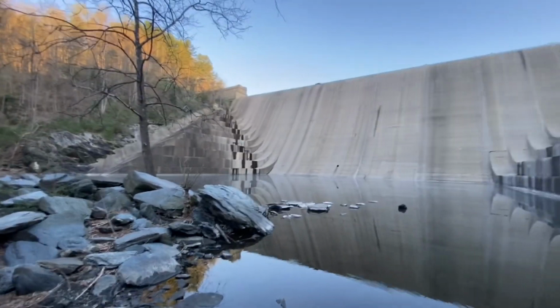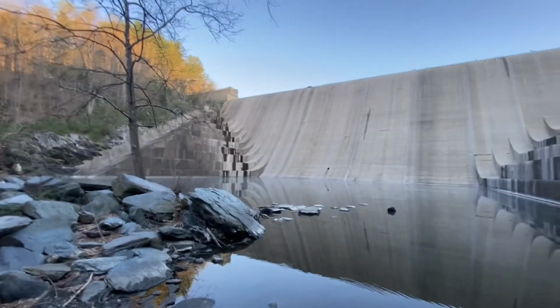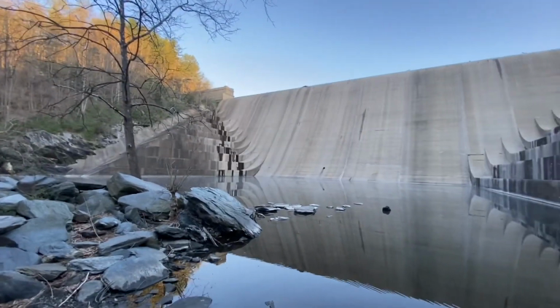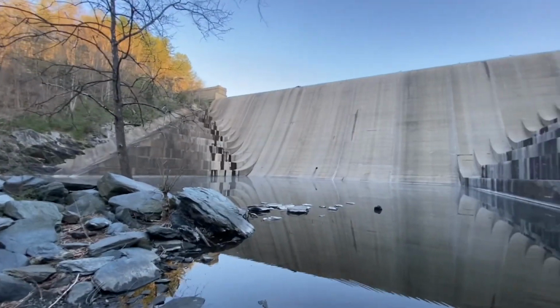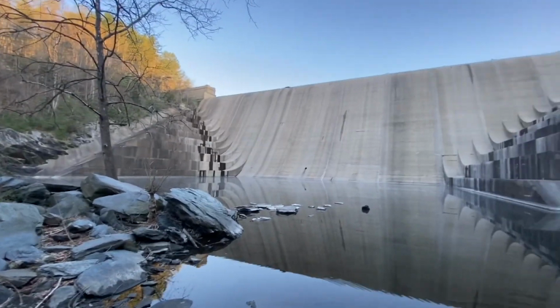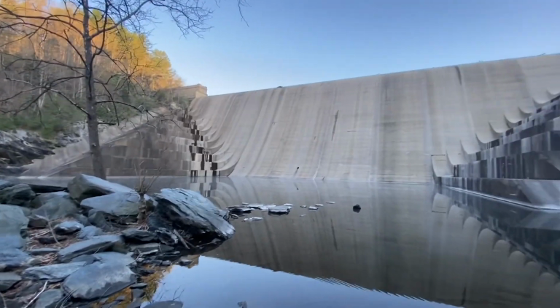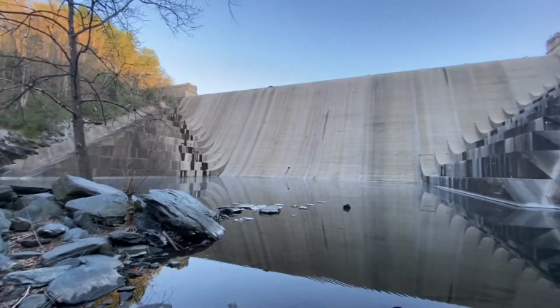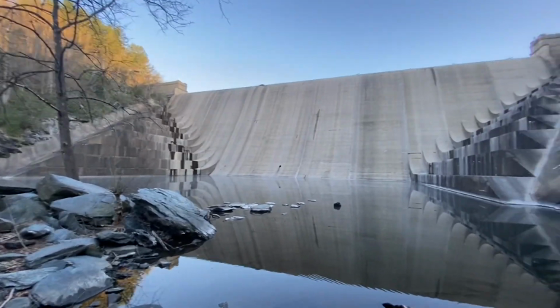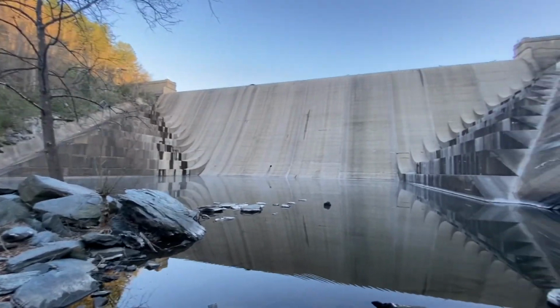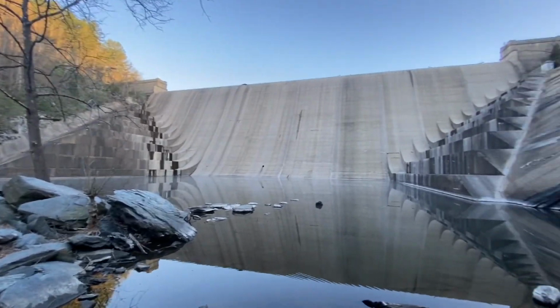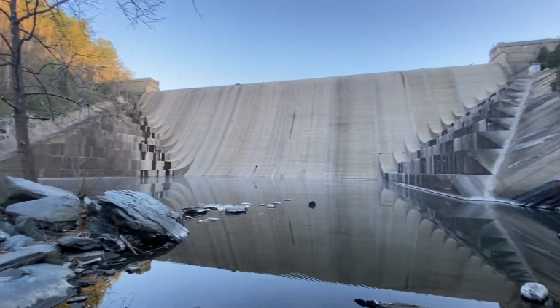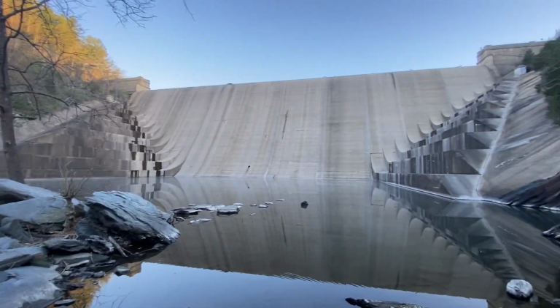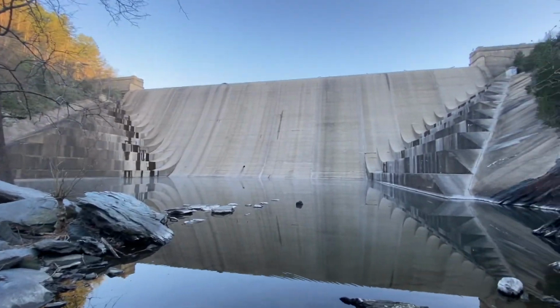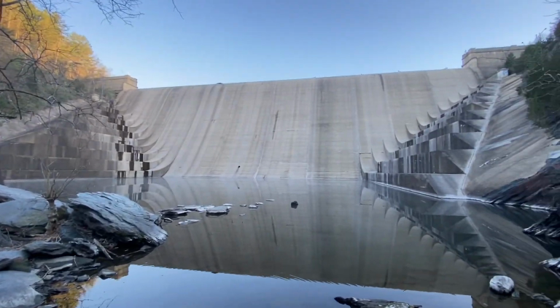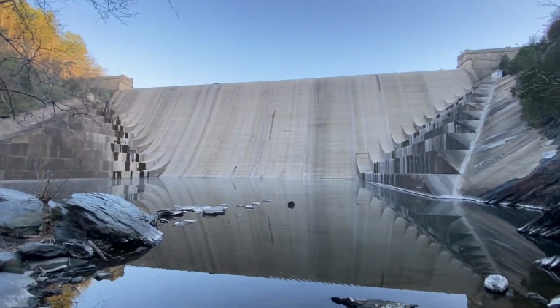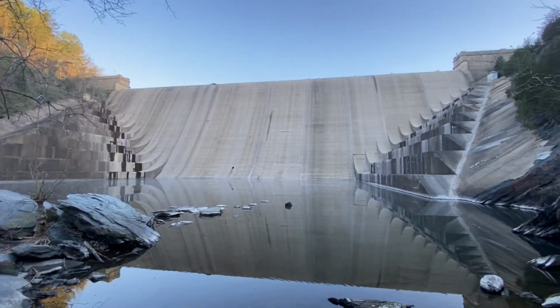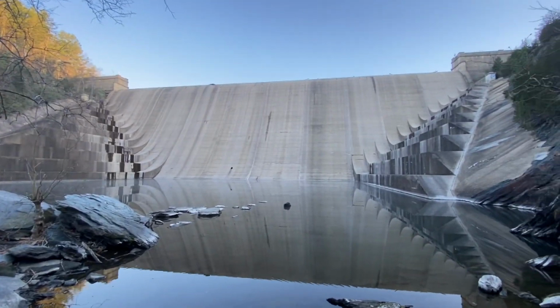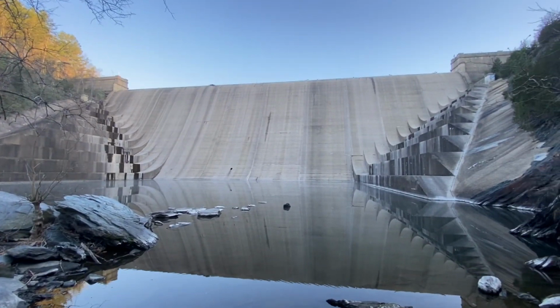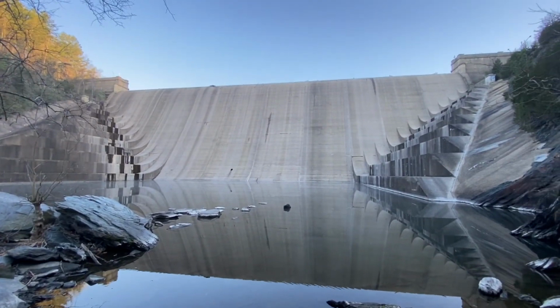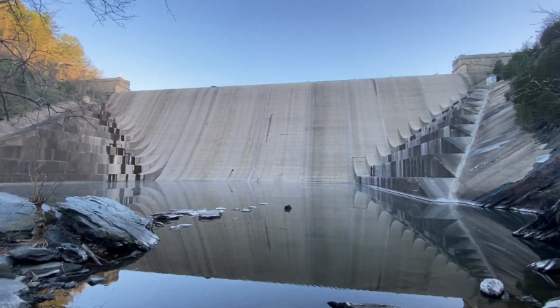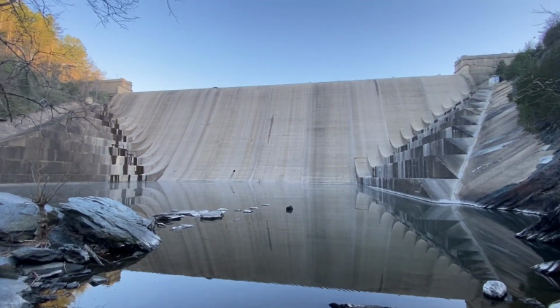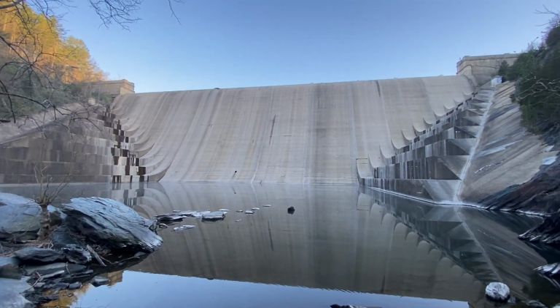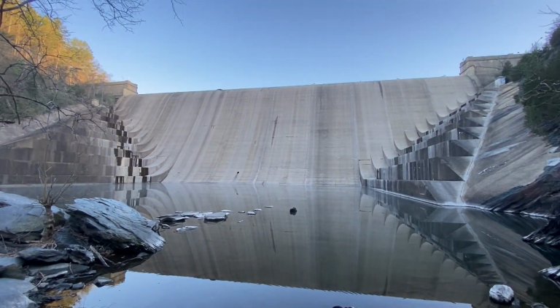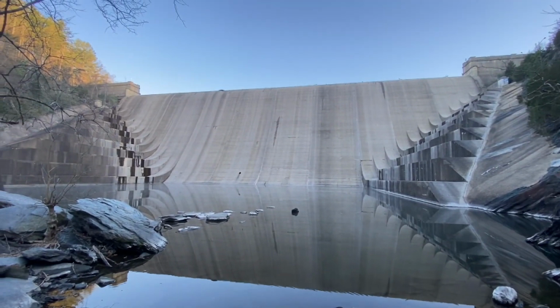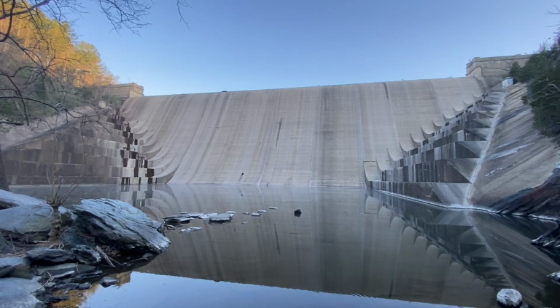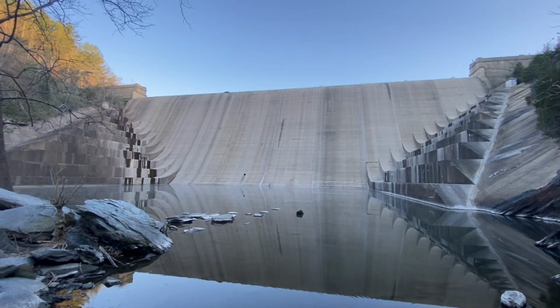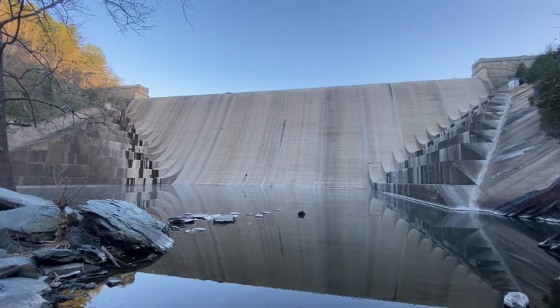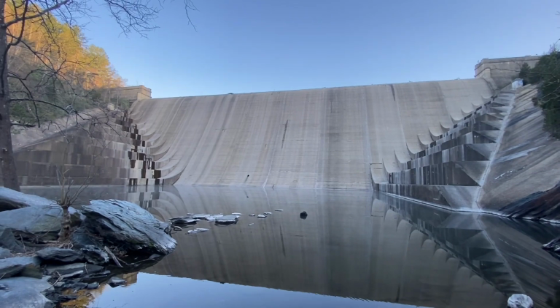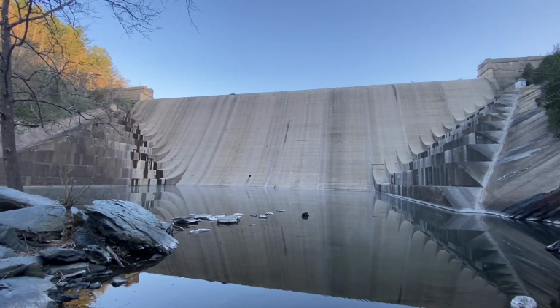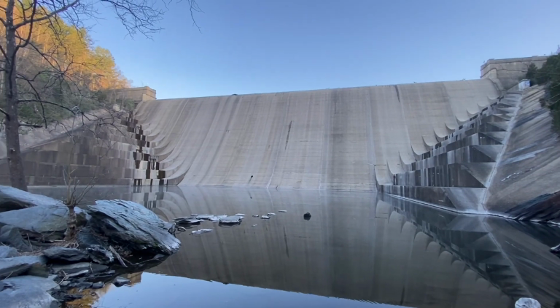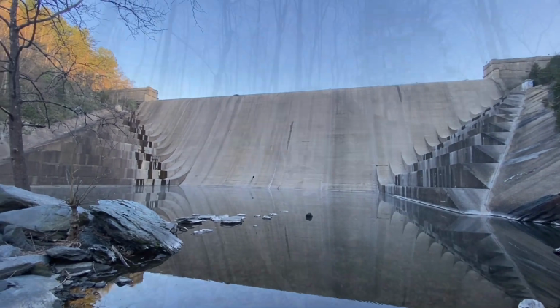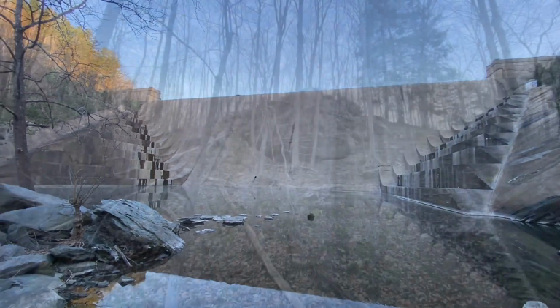So if you're ever in the area, check it out. I wish it was flowing, but nothing I can do about that.